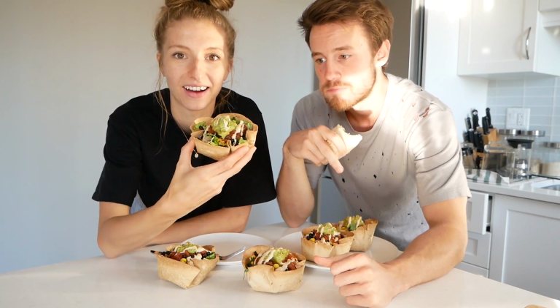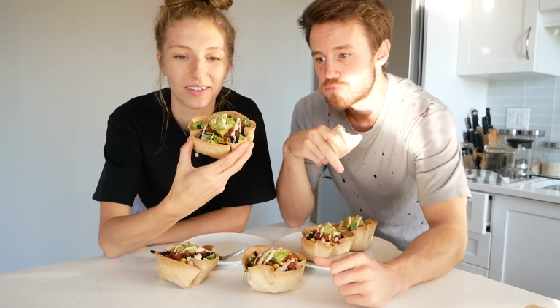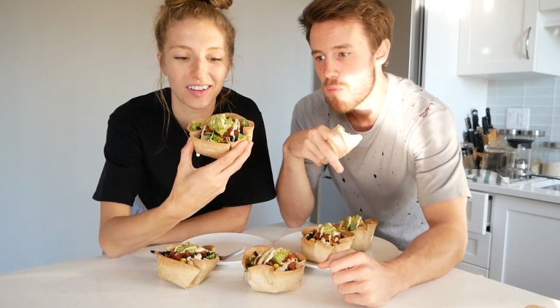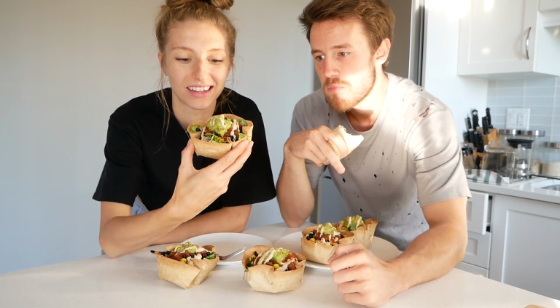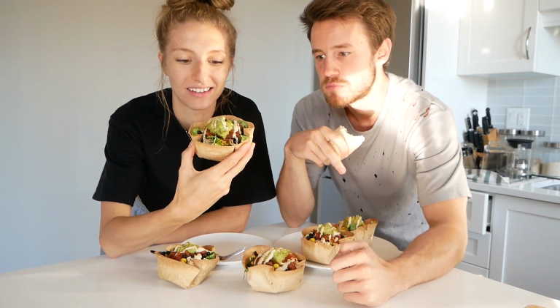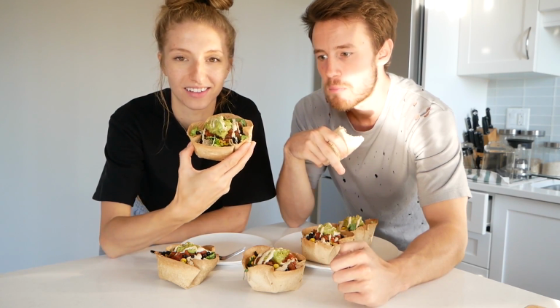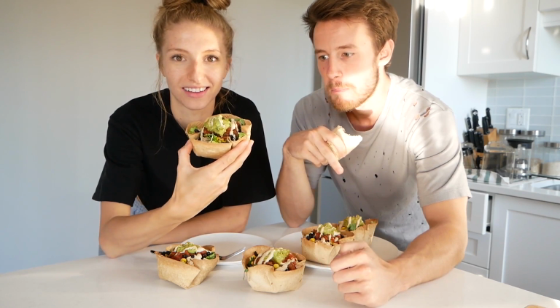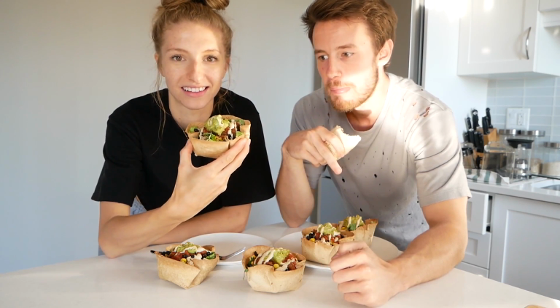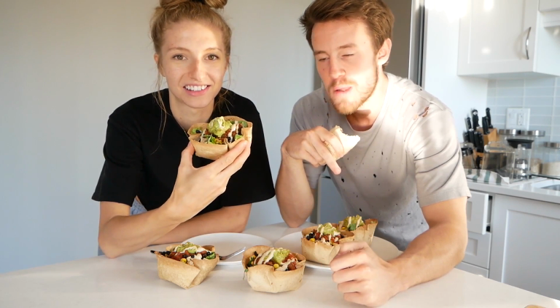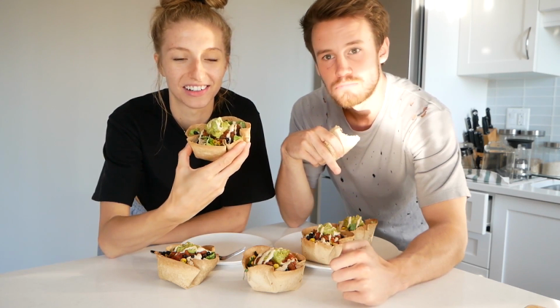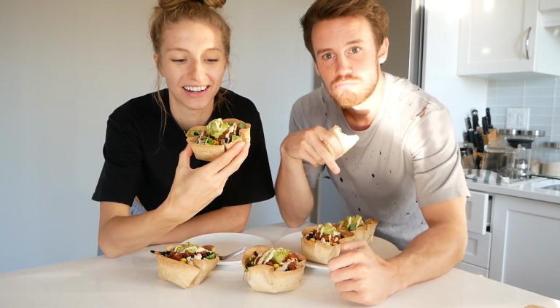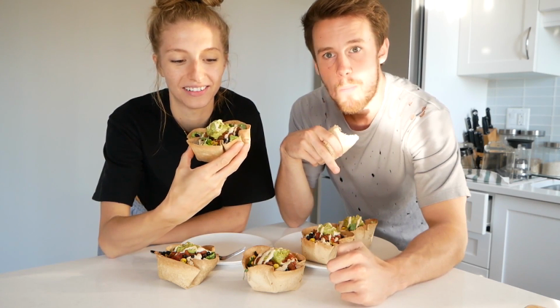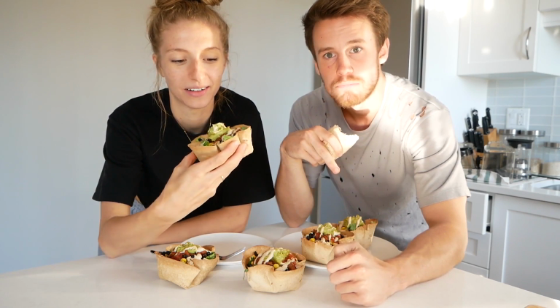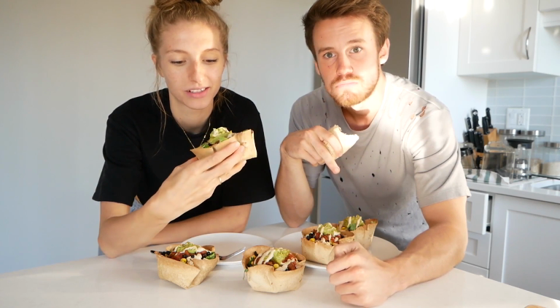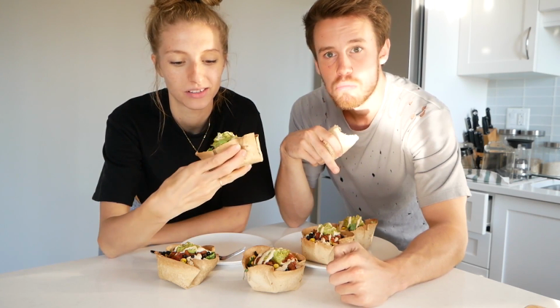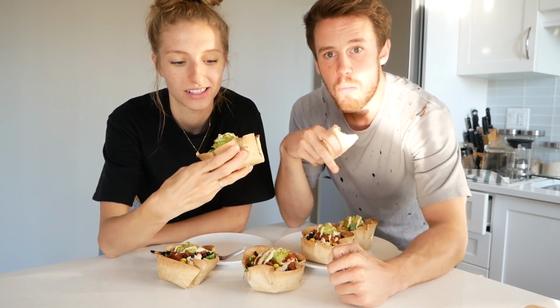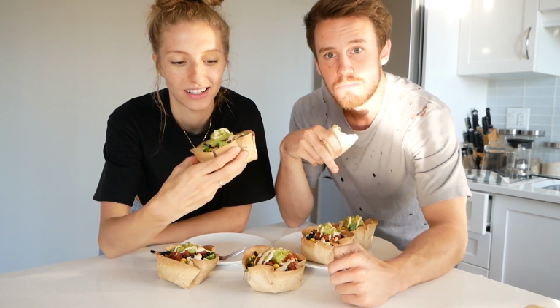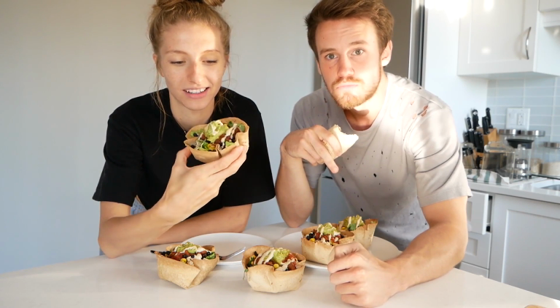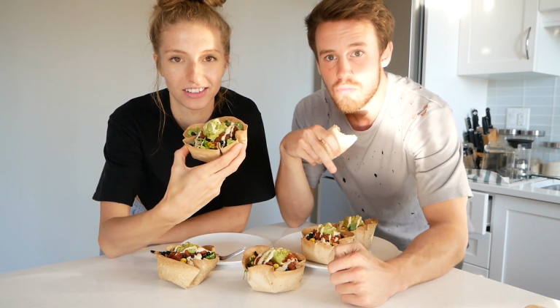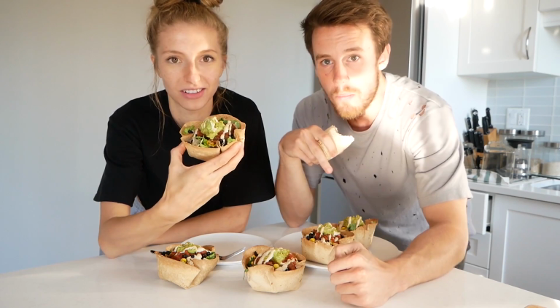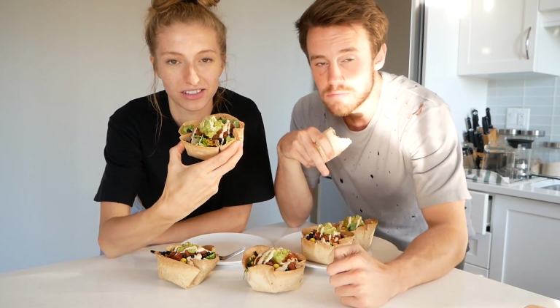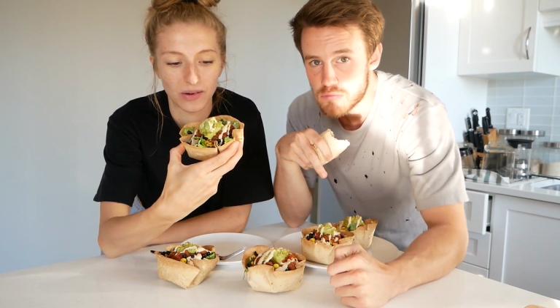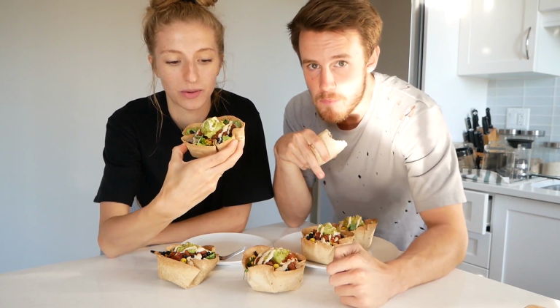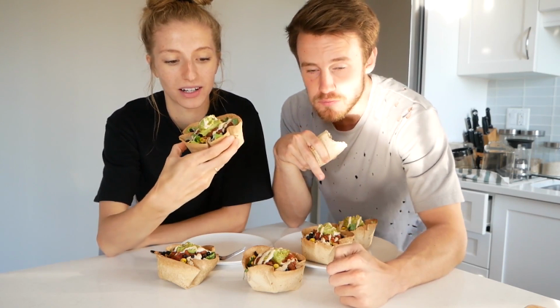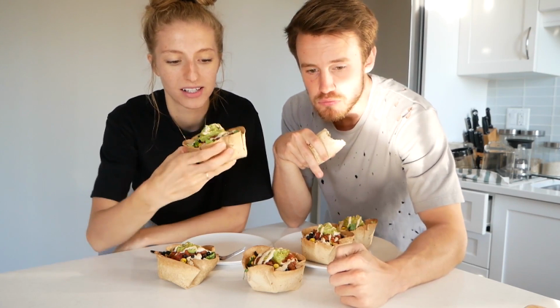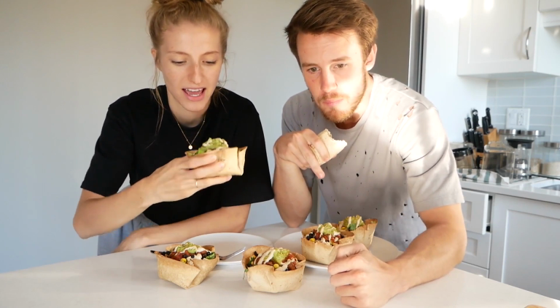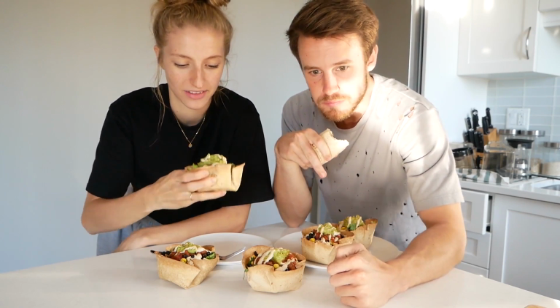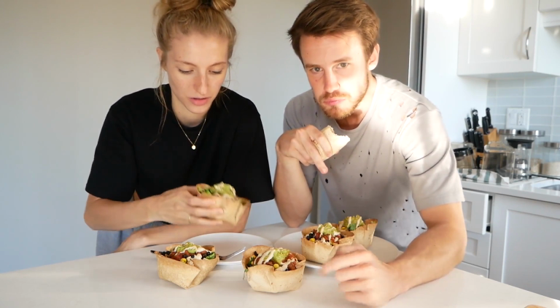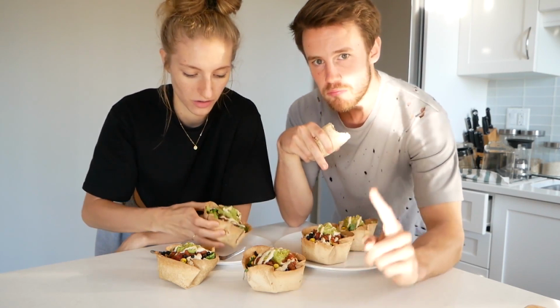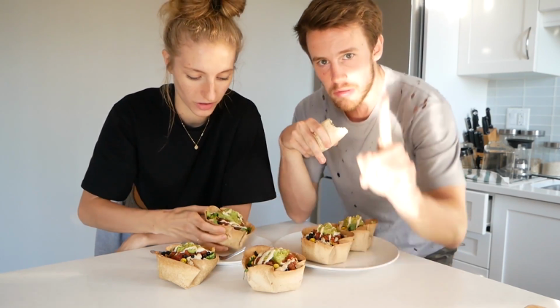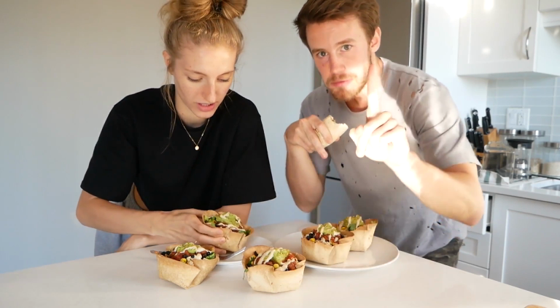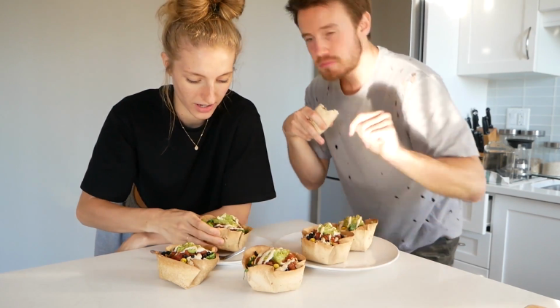How cute did these turn out! I'm so excited — they turned out so well, and these are so versatile.